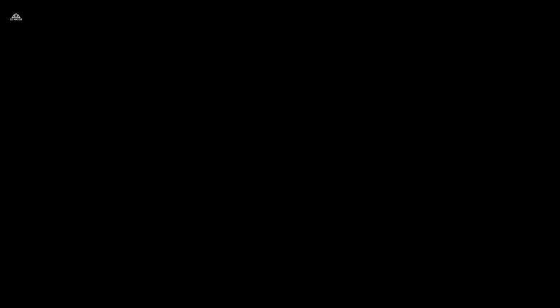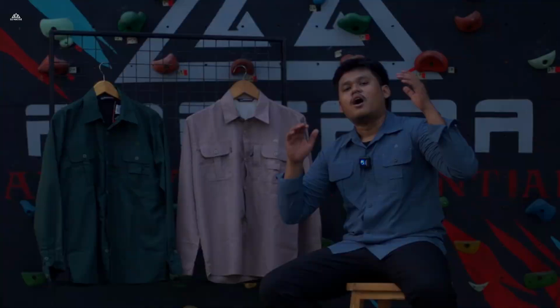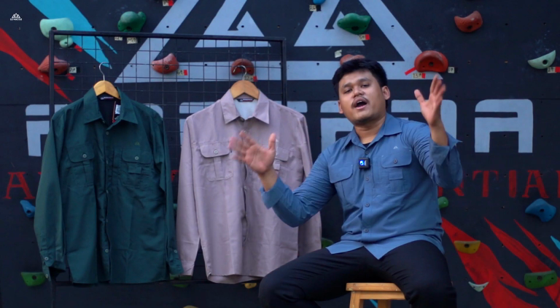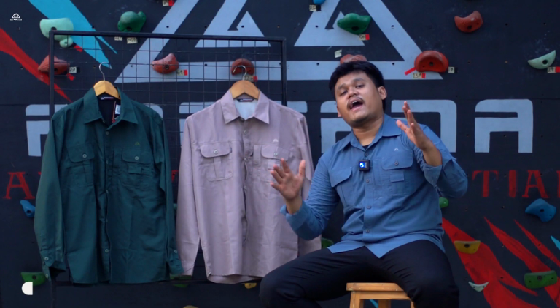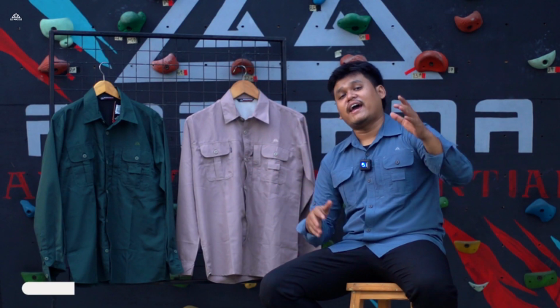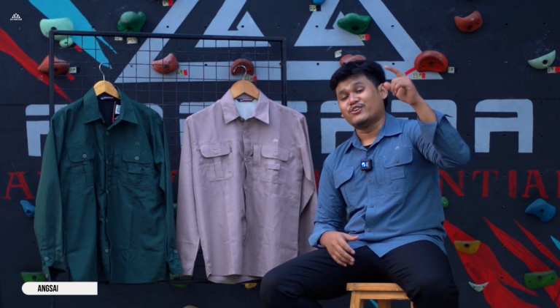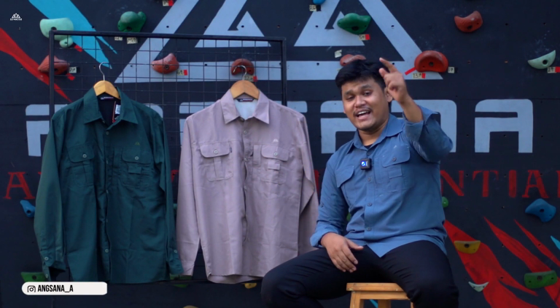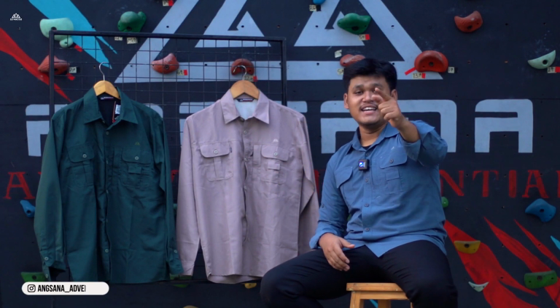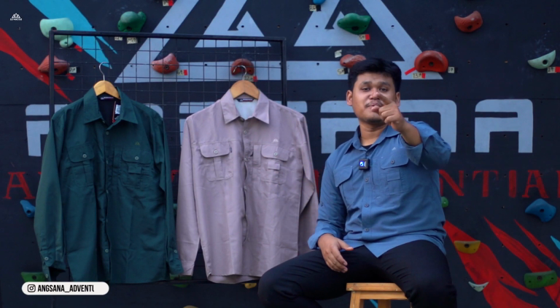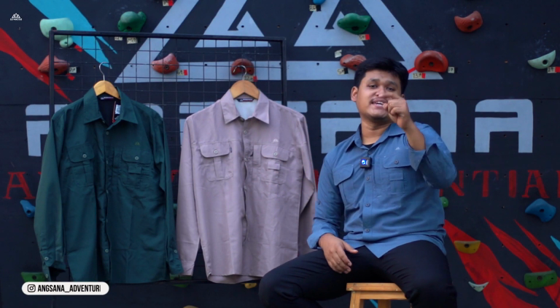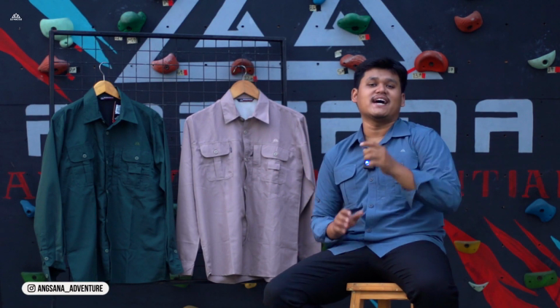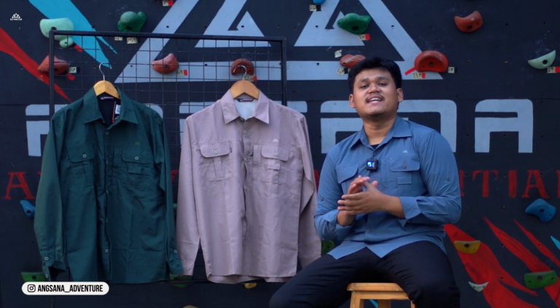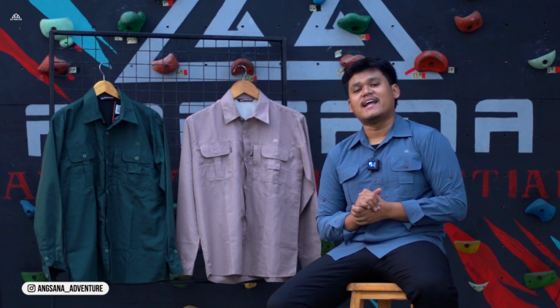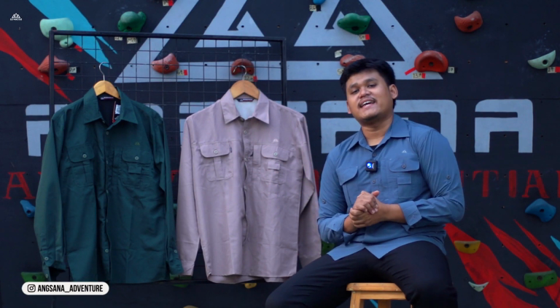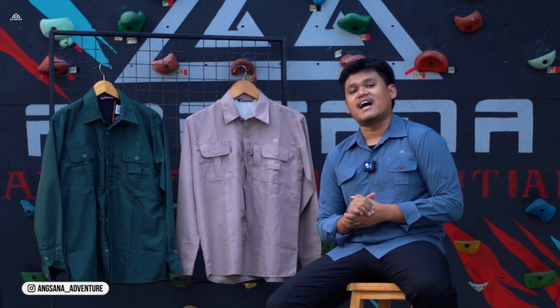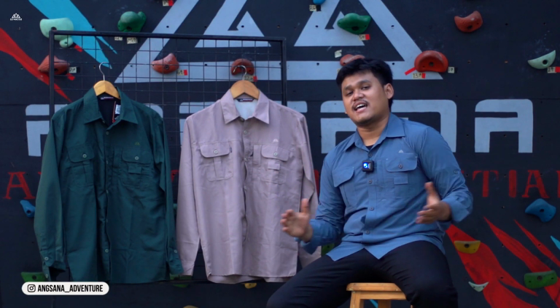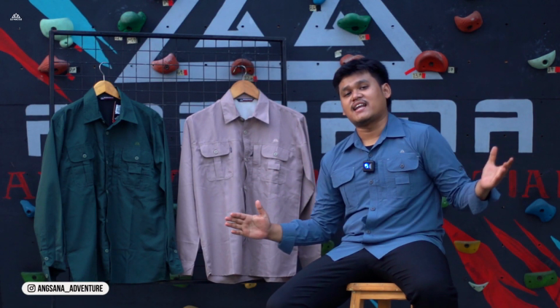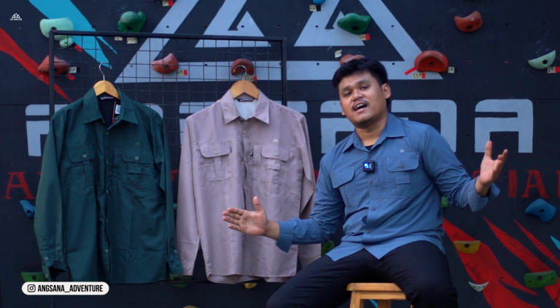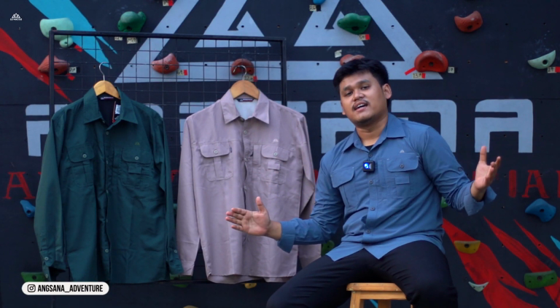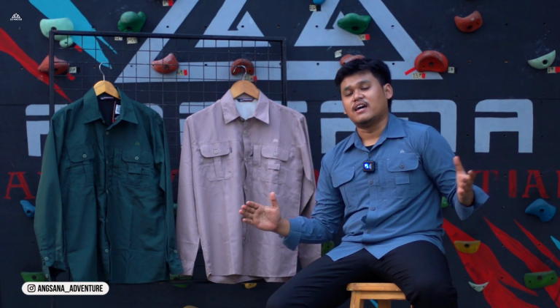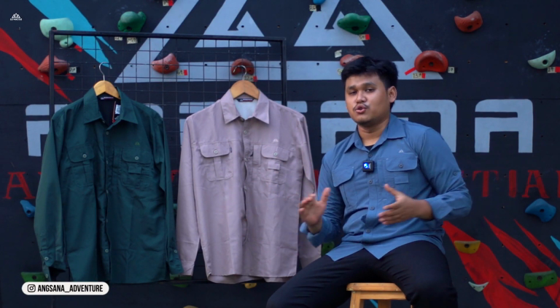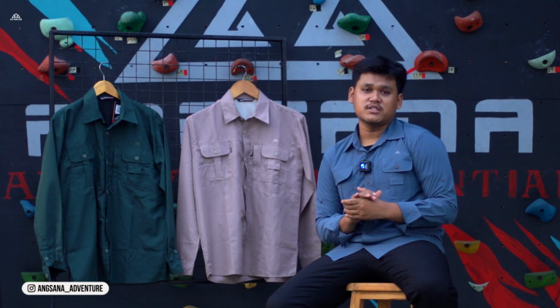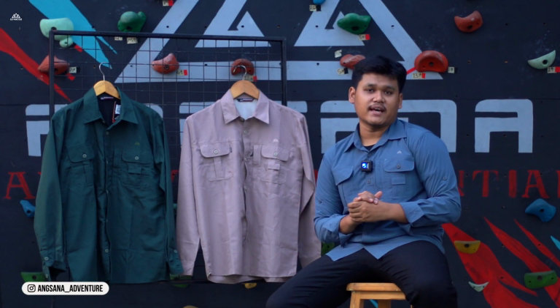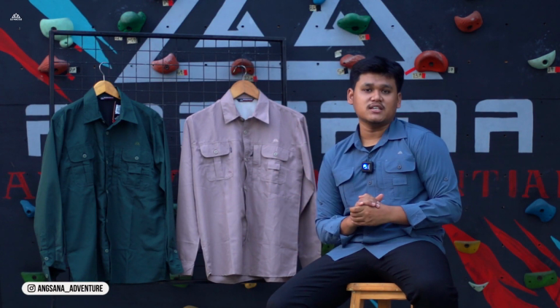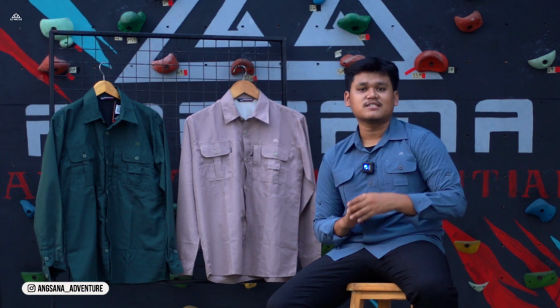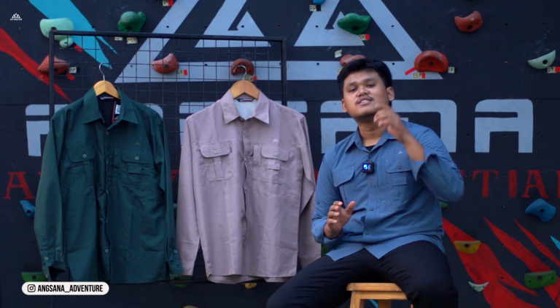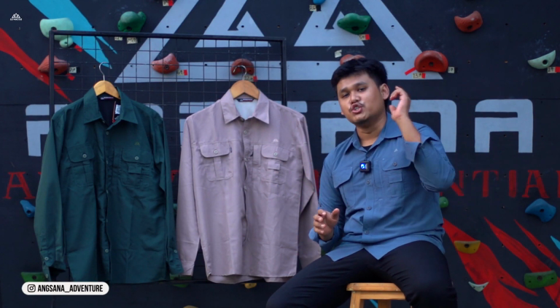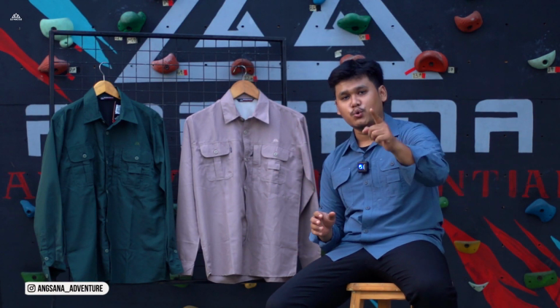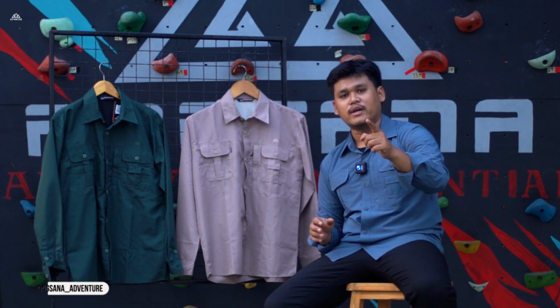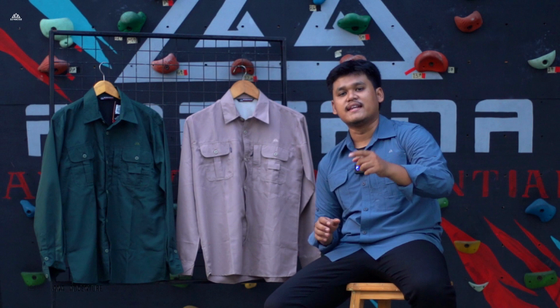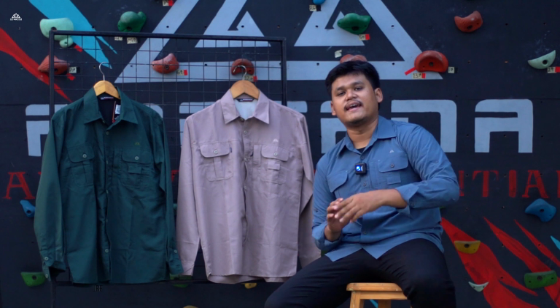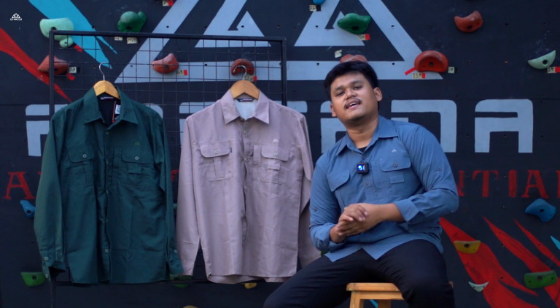Oke, itu tadi kemeja dari Angsana, yaitu seri New Quick Drain.